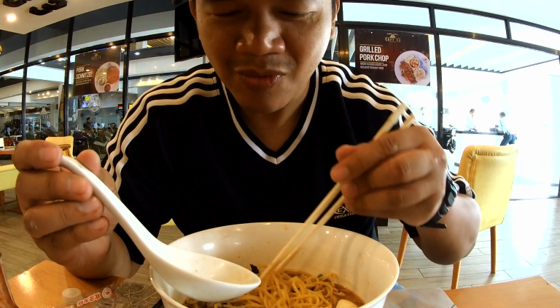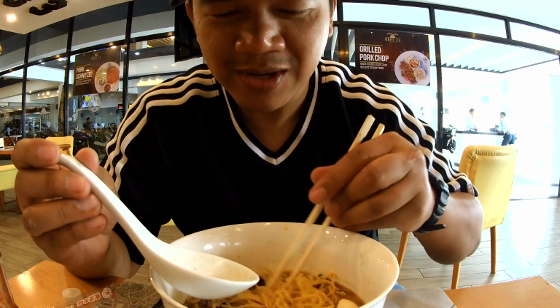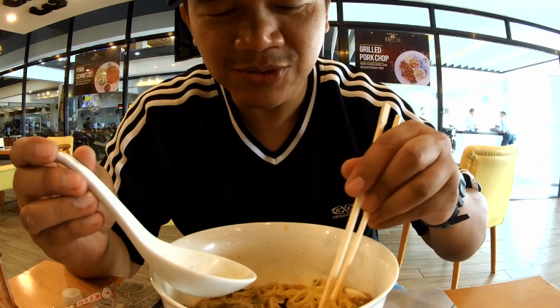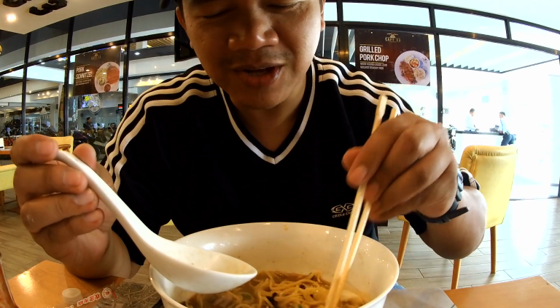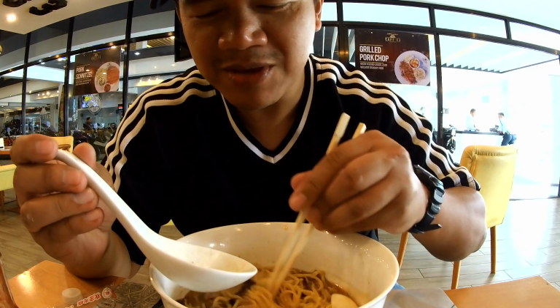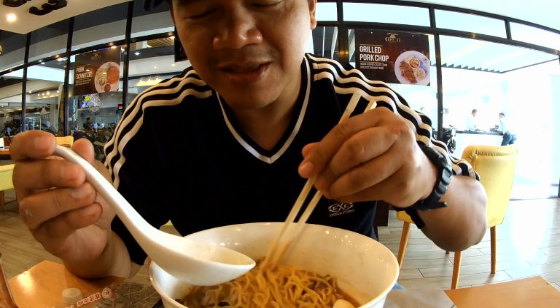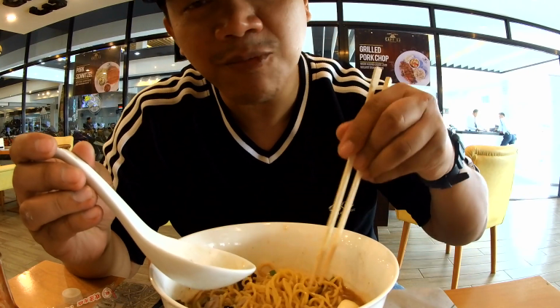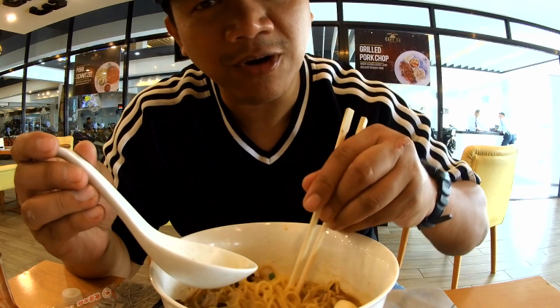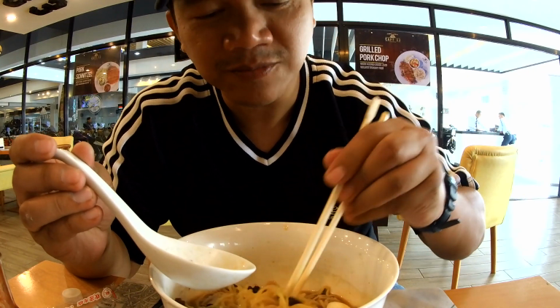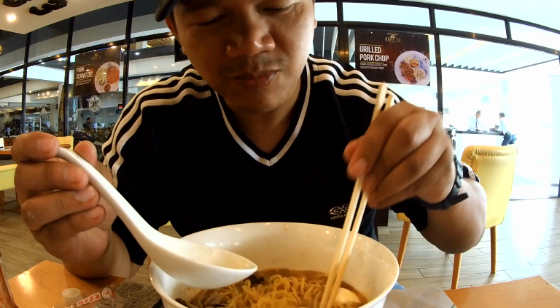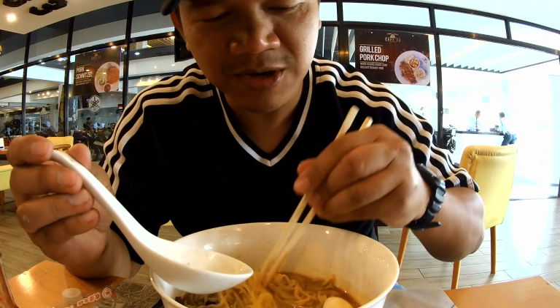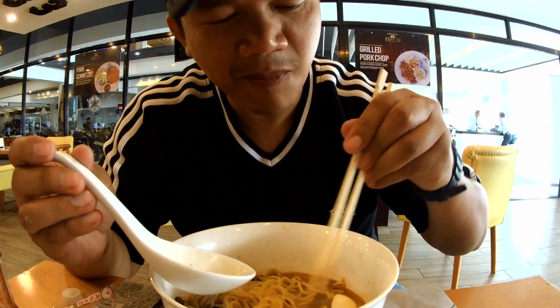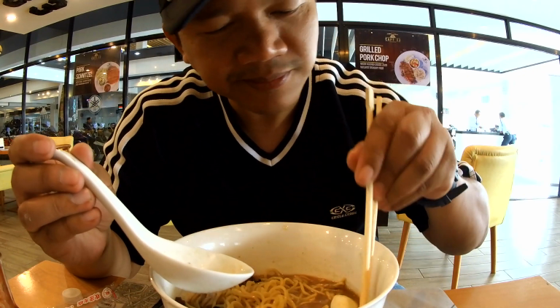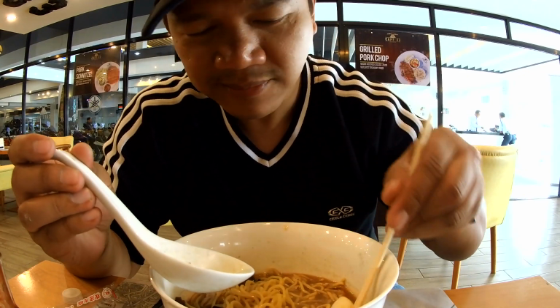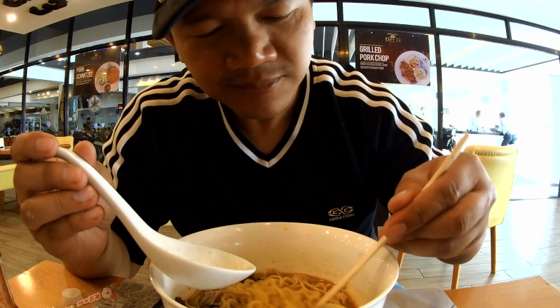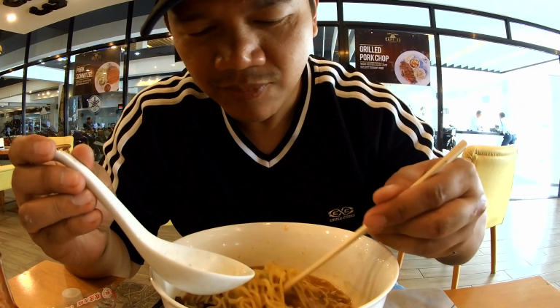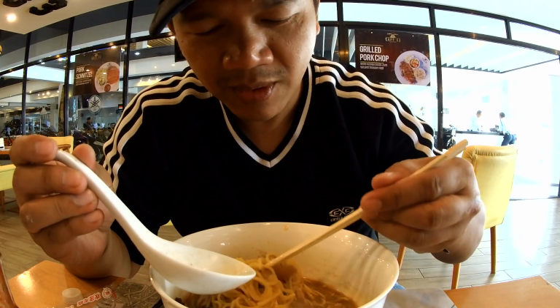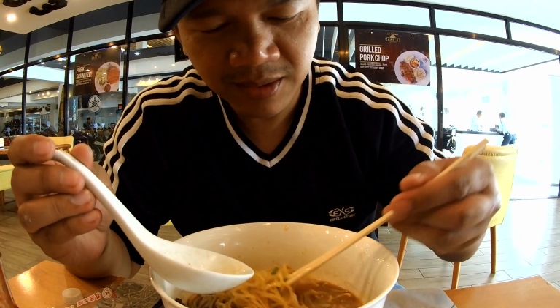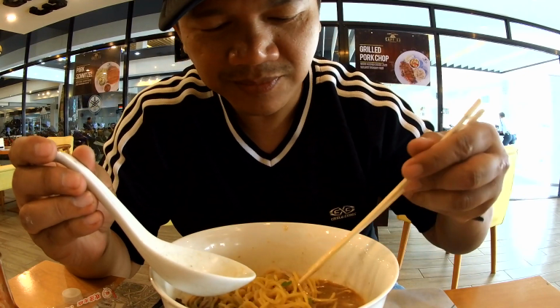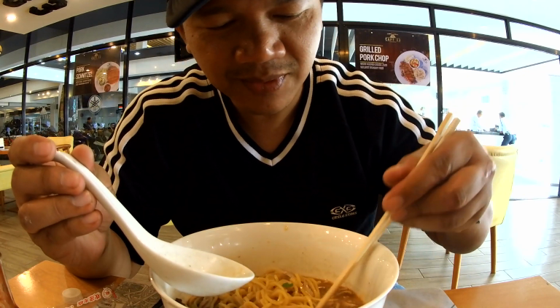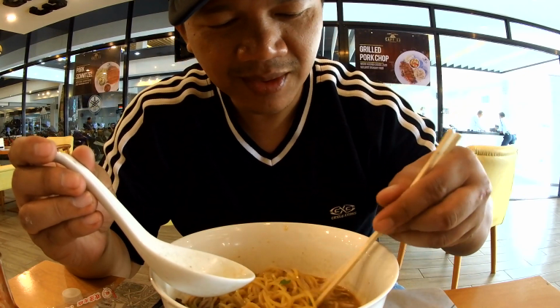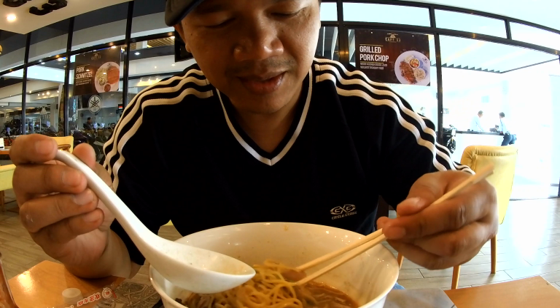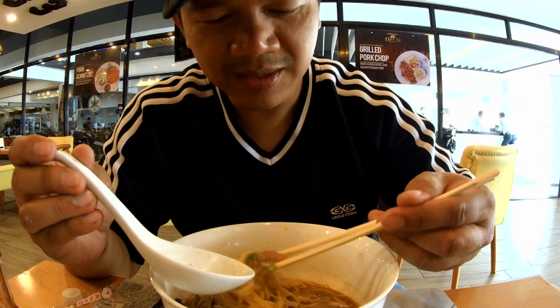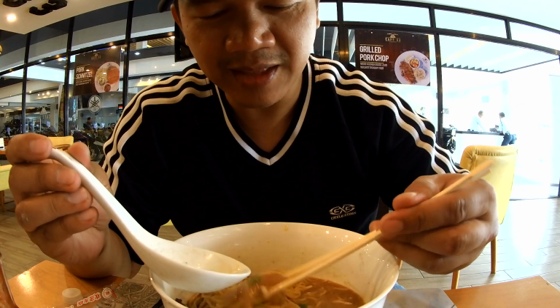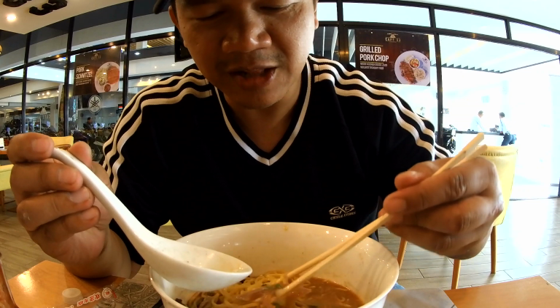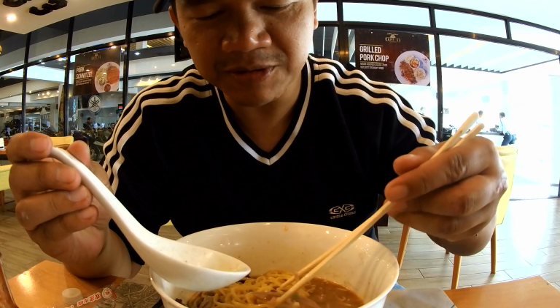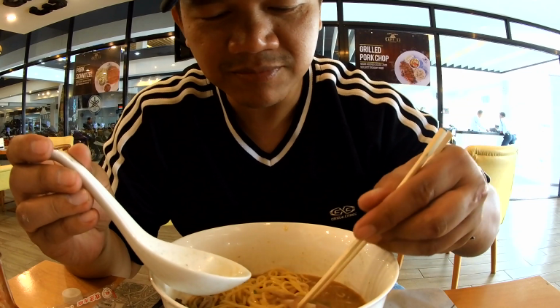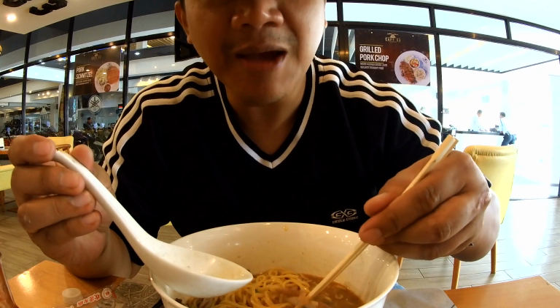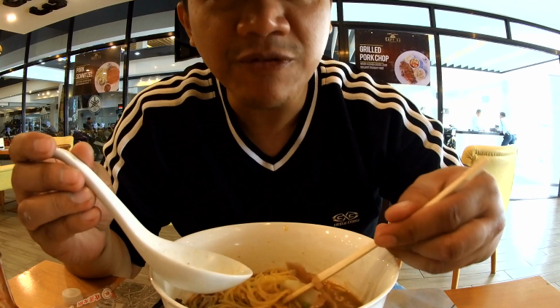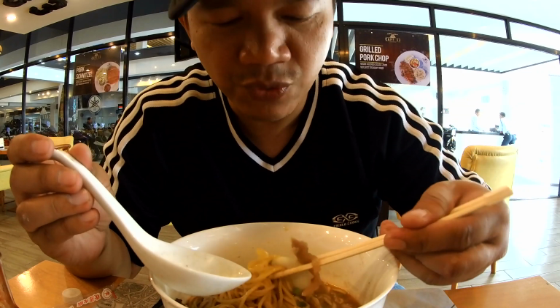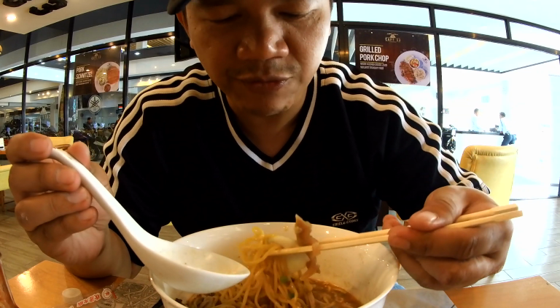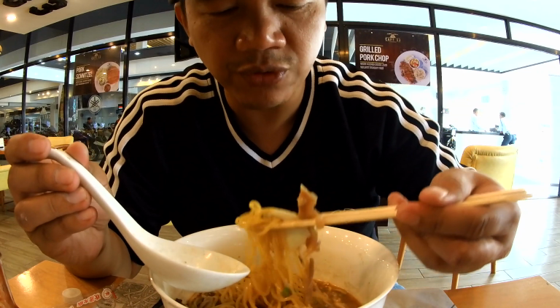I should not be eating pork, but I can't help it. I'm reviewing food.